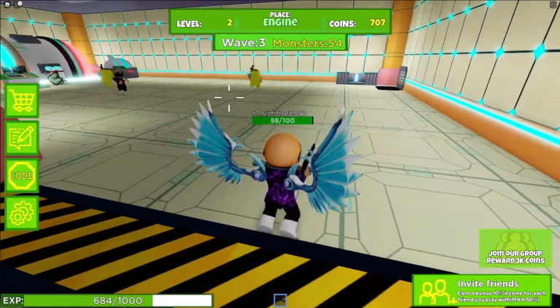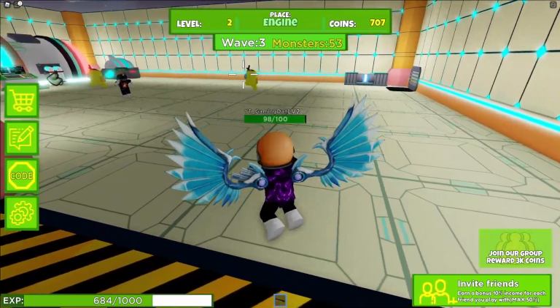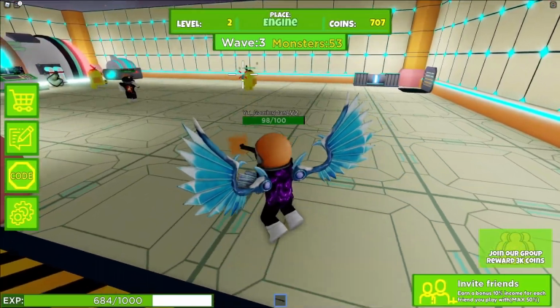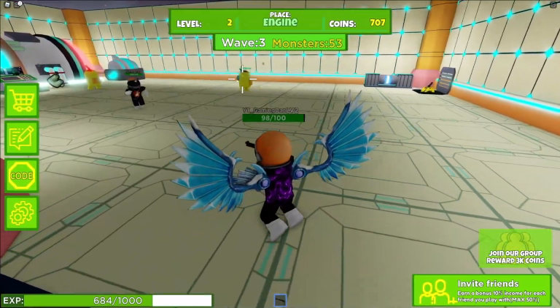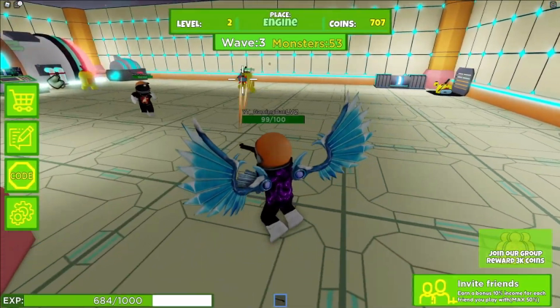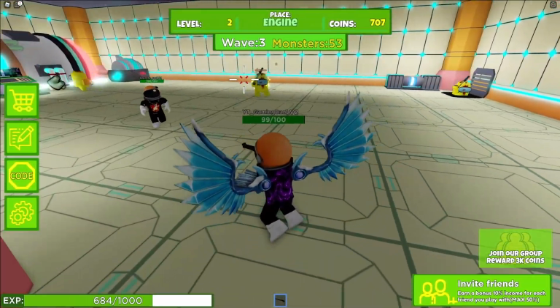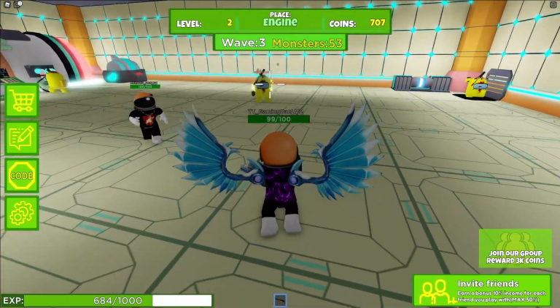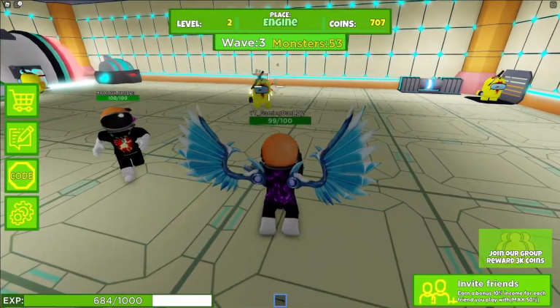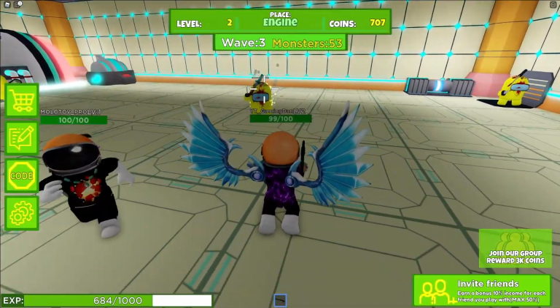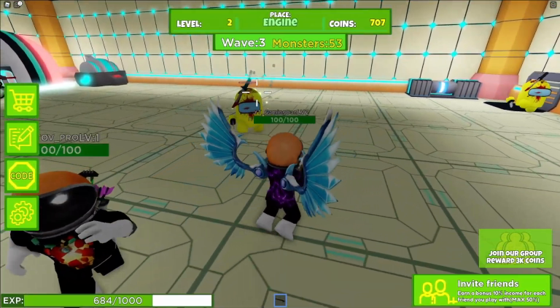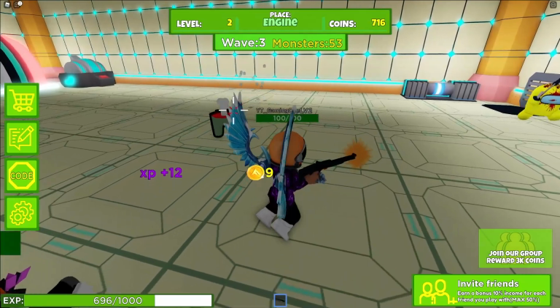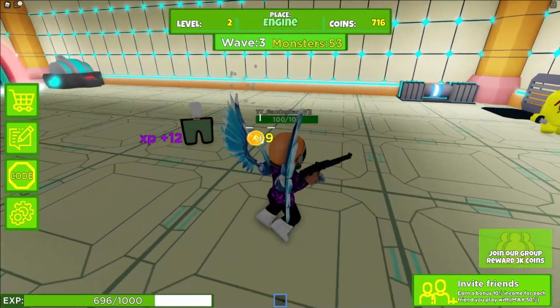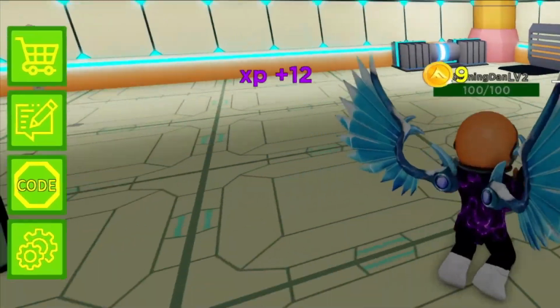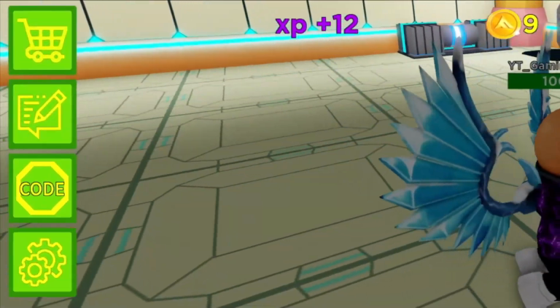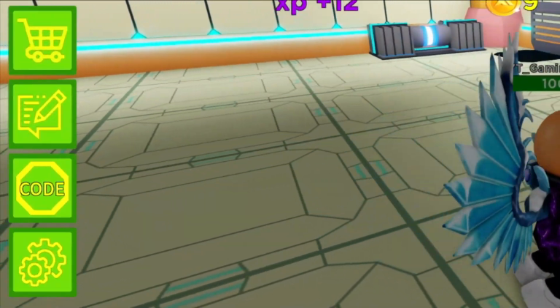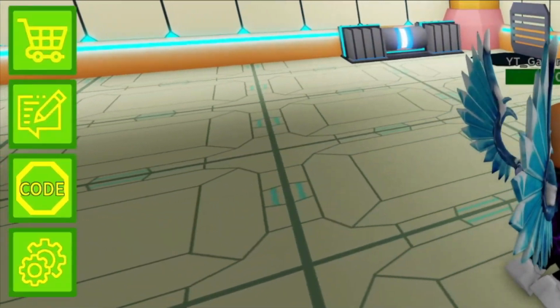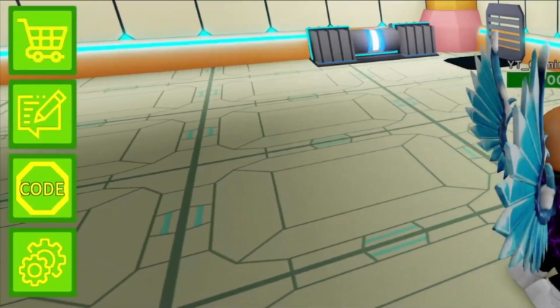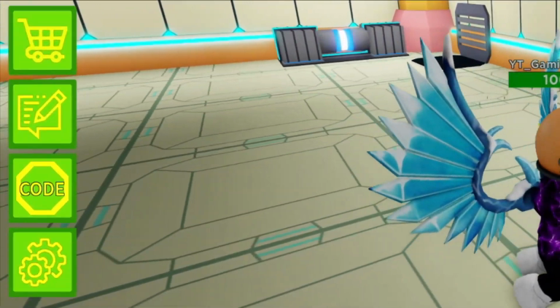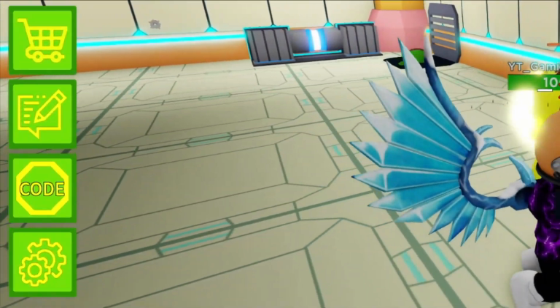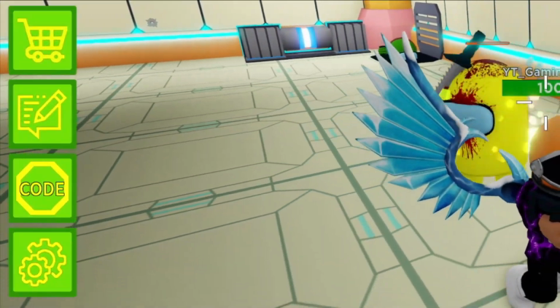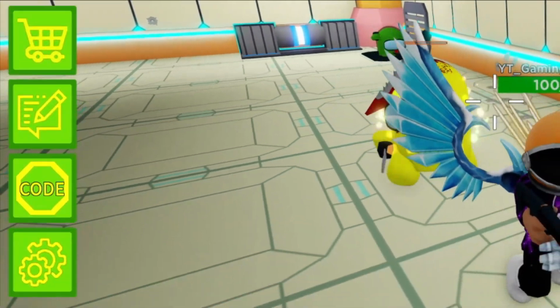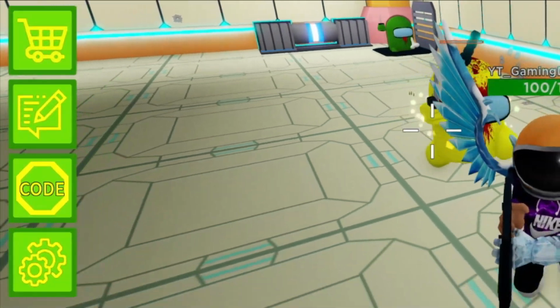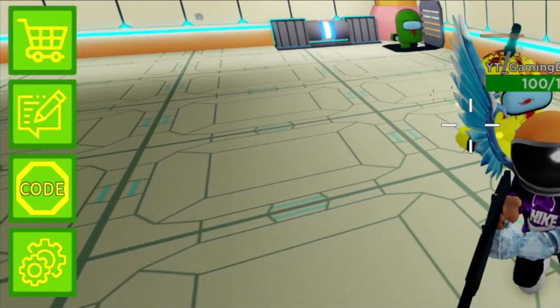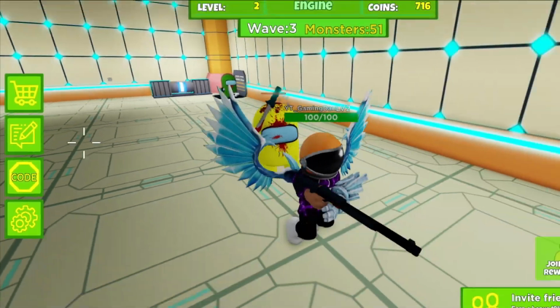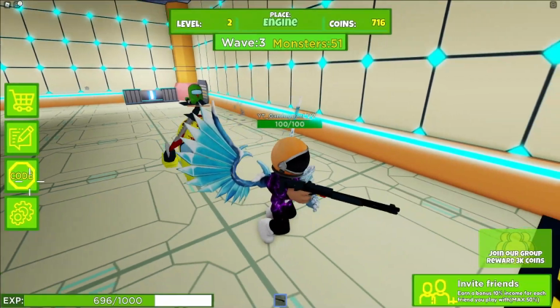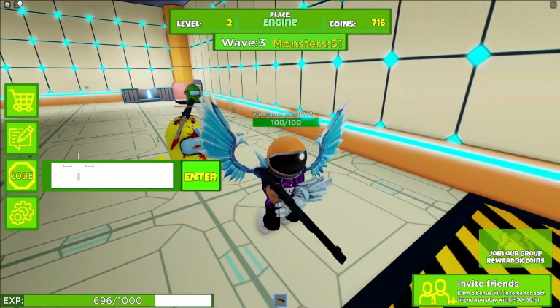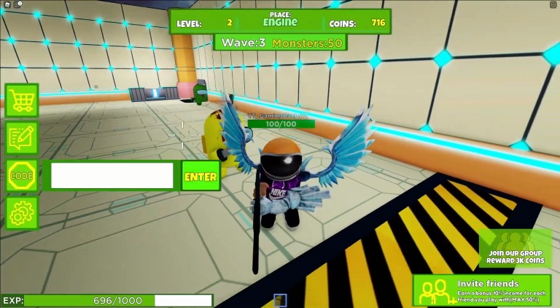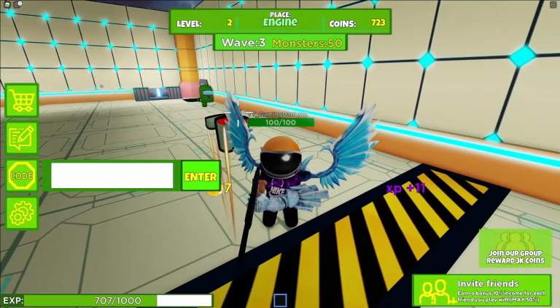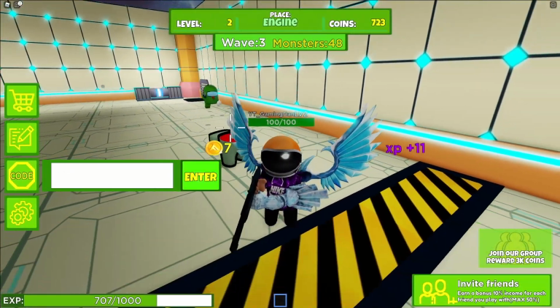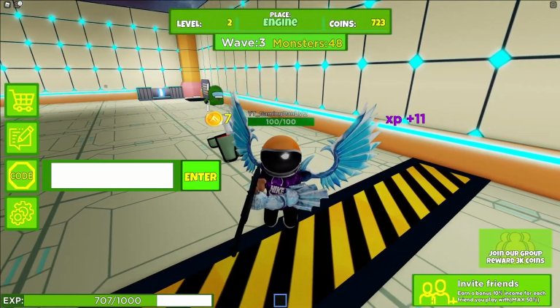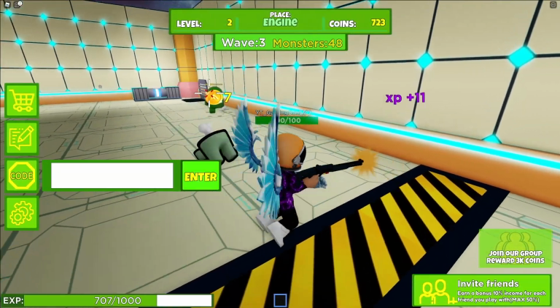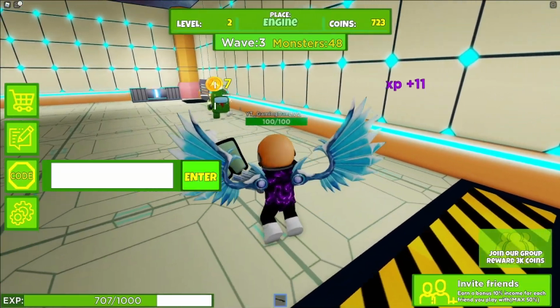To claim codes in this game, go over to the left and click on where it says 'code.' Then the code input will come up. These codes are in no particular order, so let's just get into it.